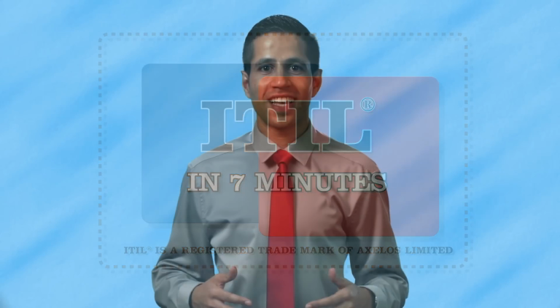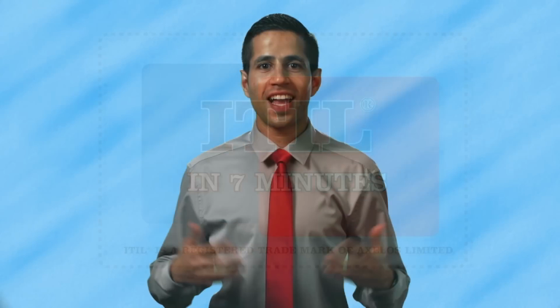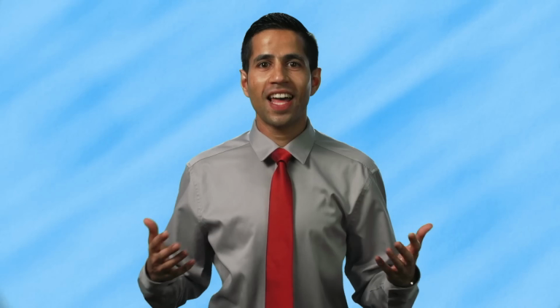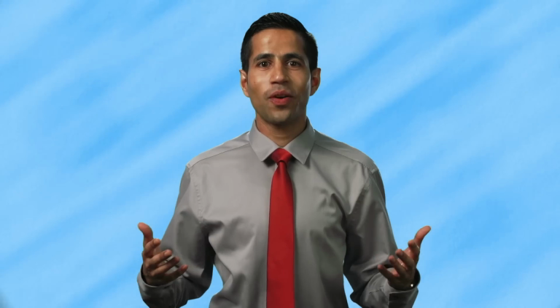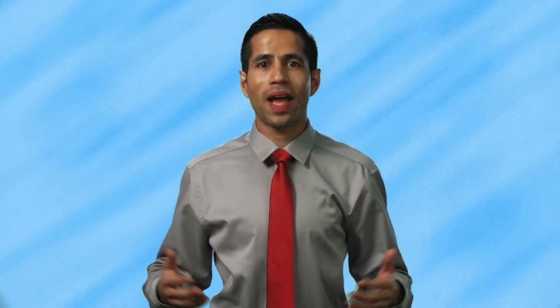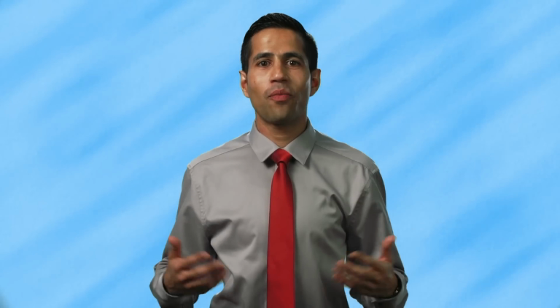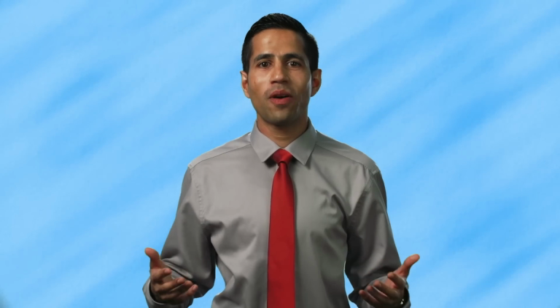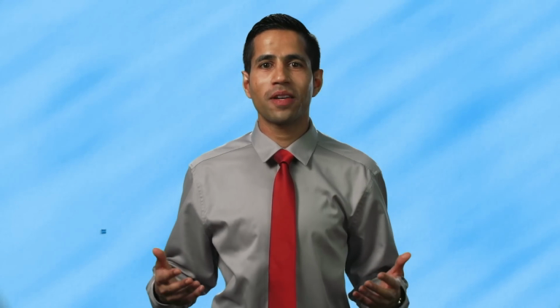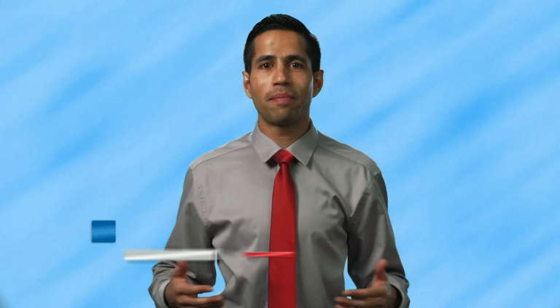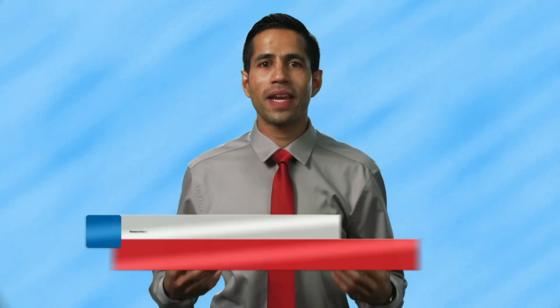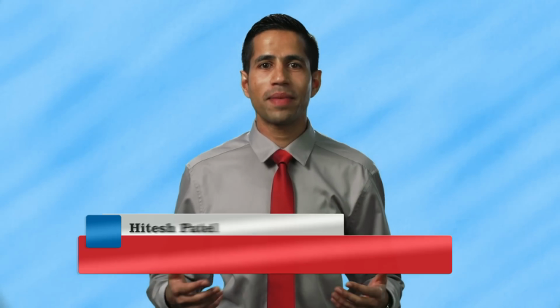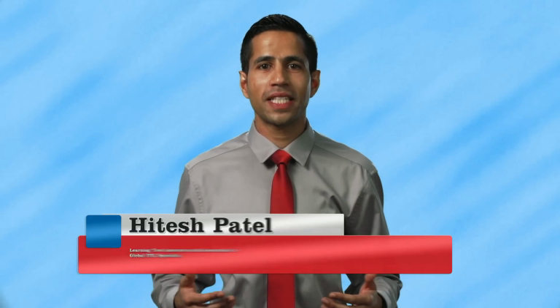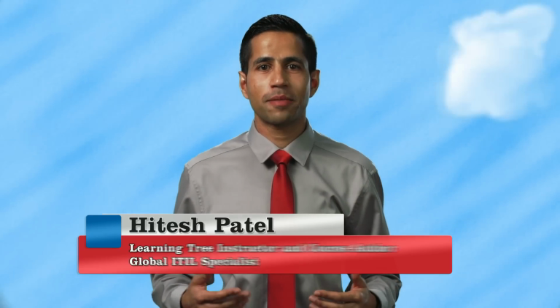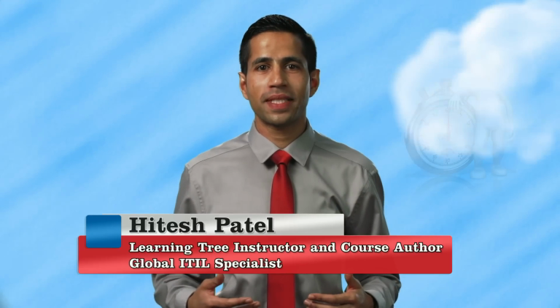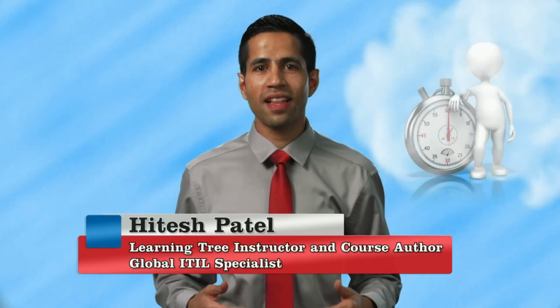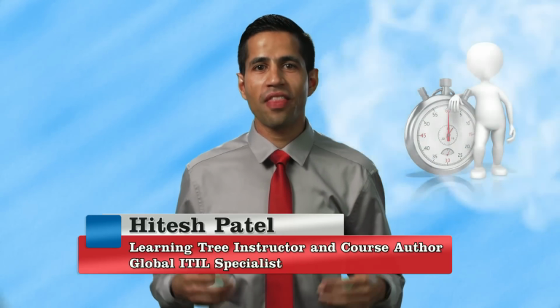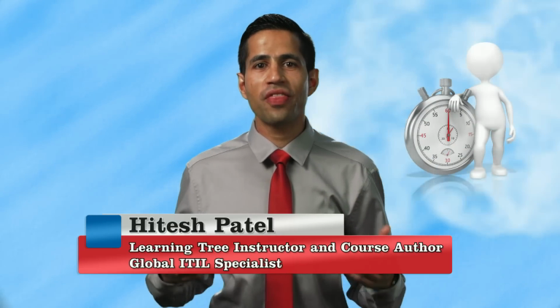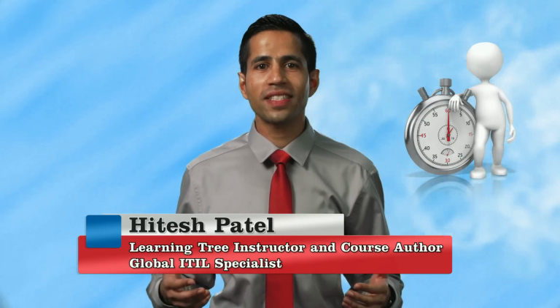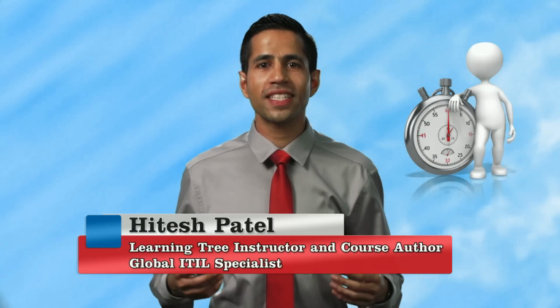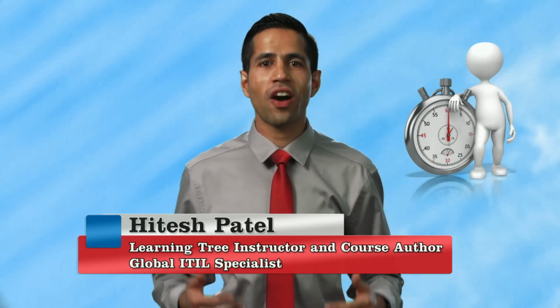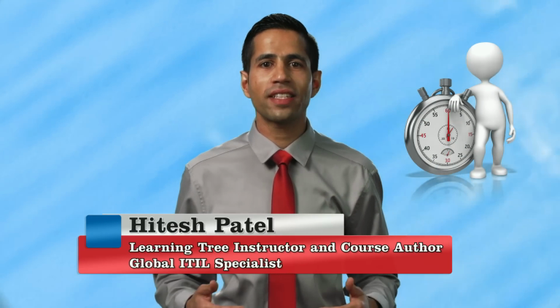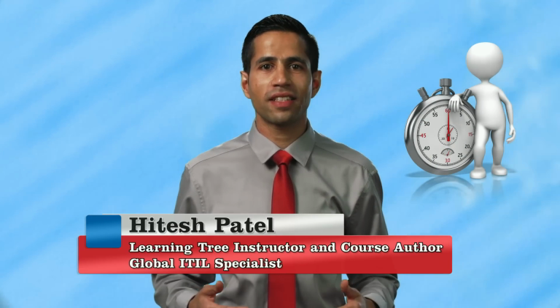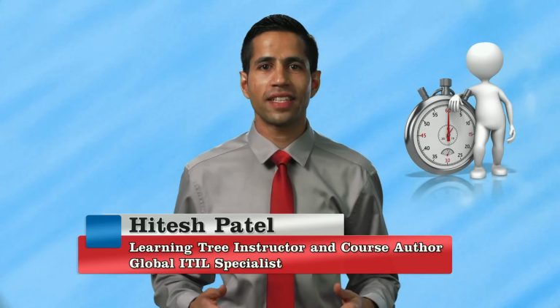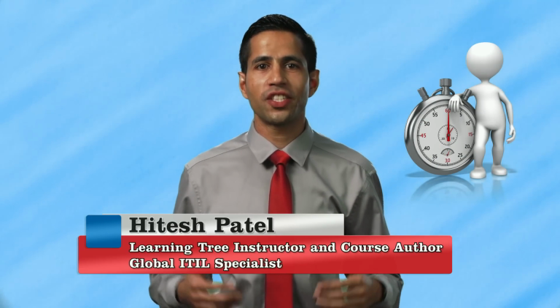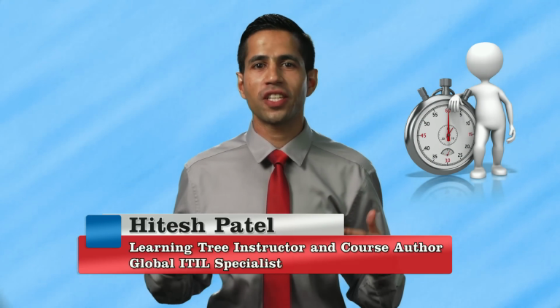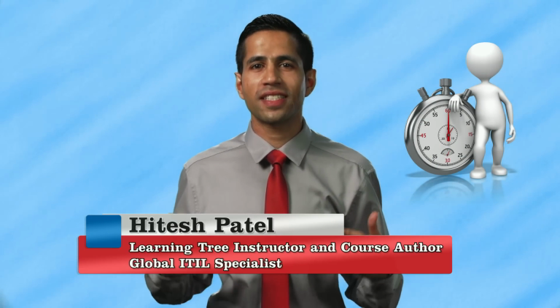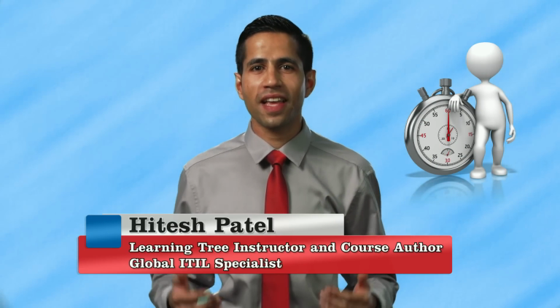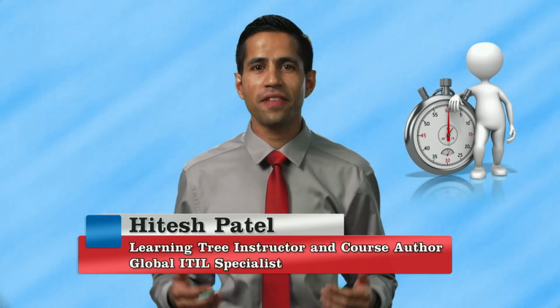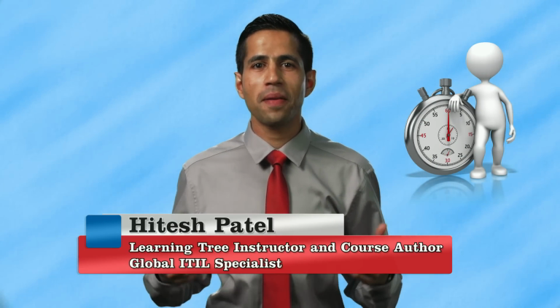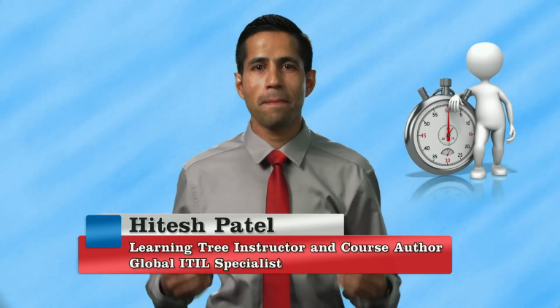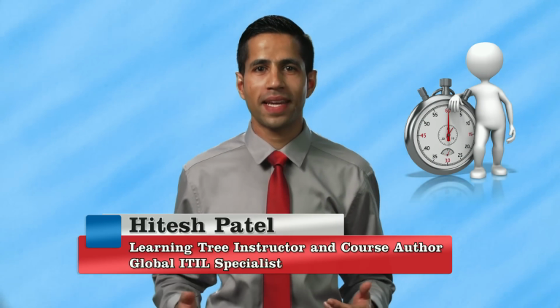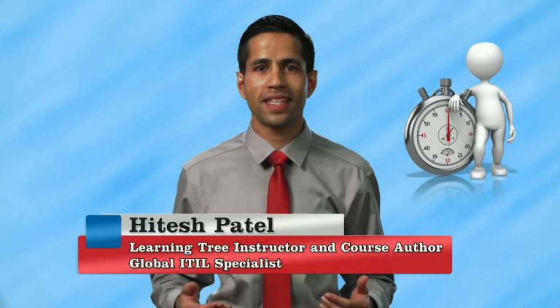Hello and welcome. My name is Hittiesh Patel and this is ITIL in just seven minutes.